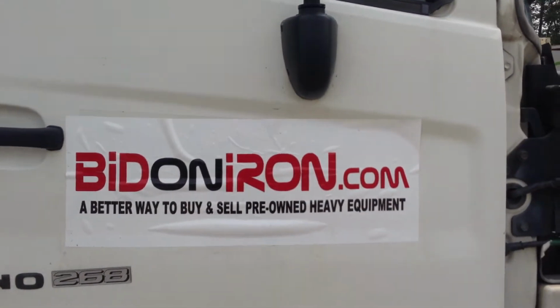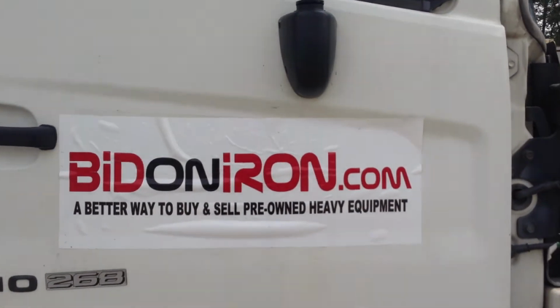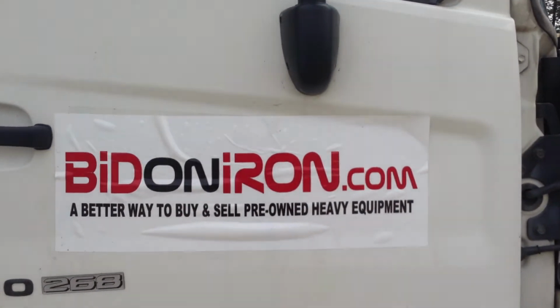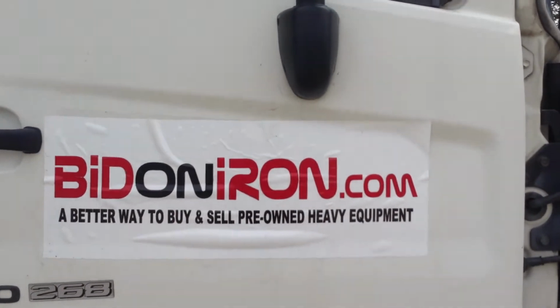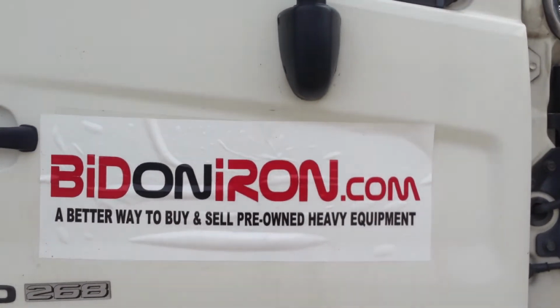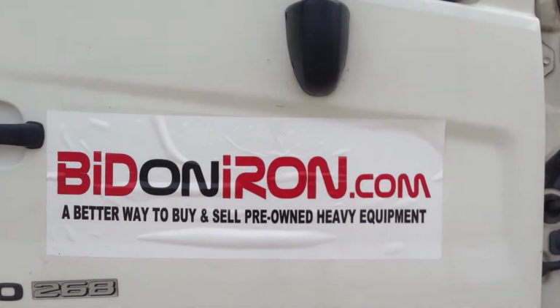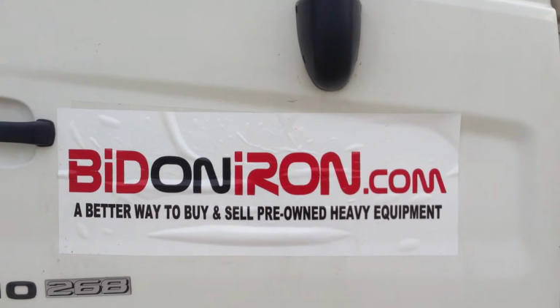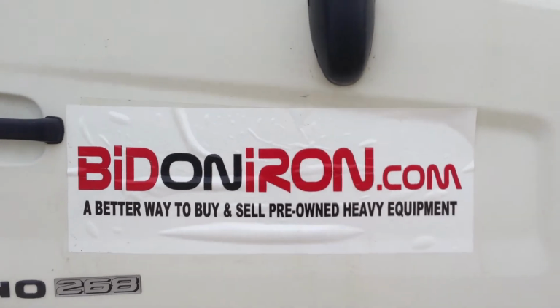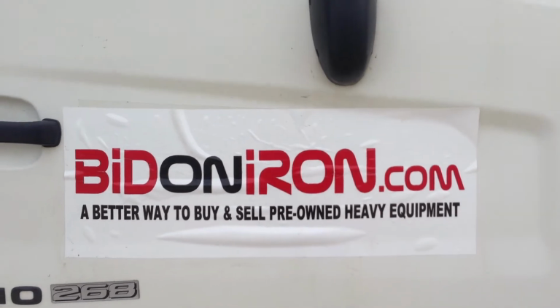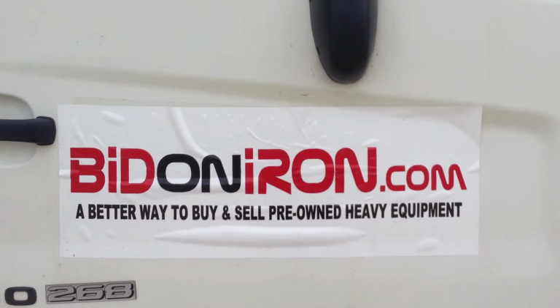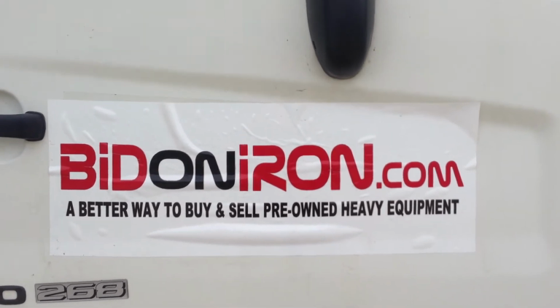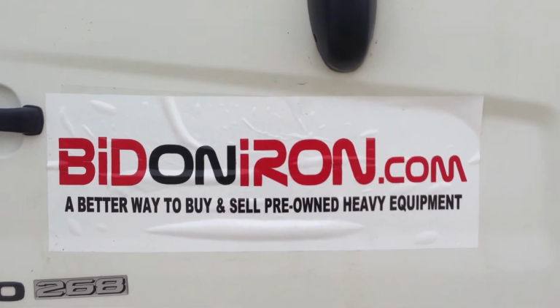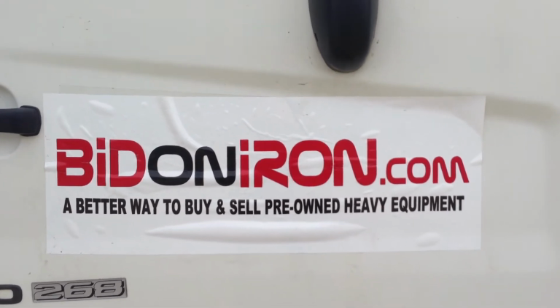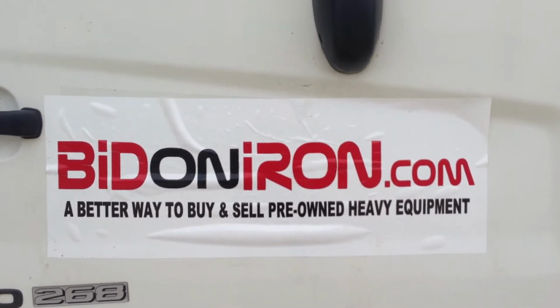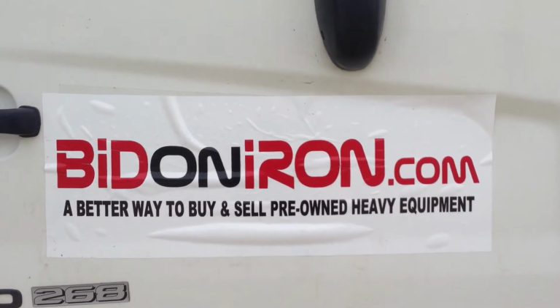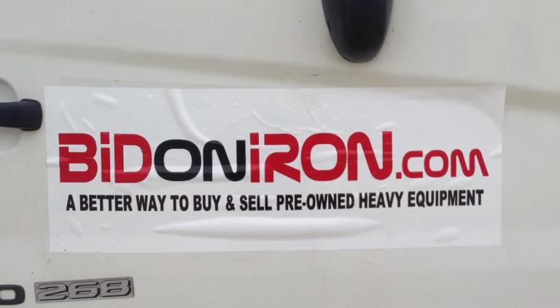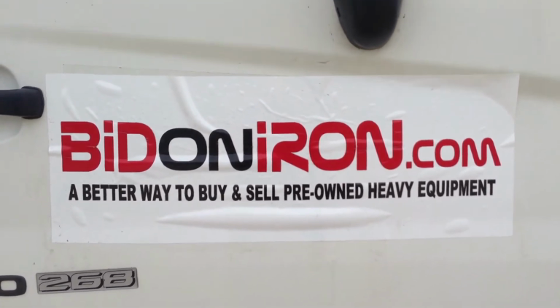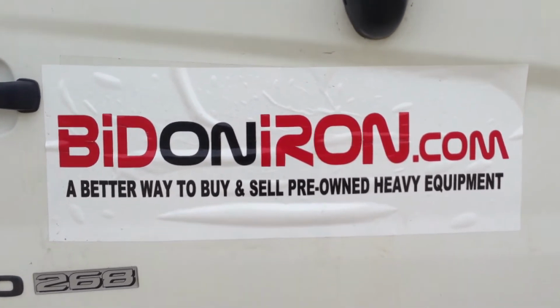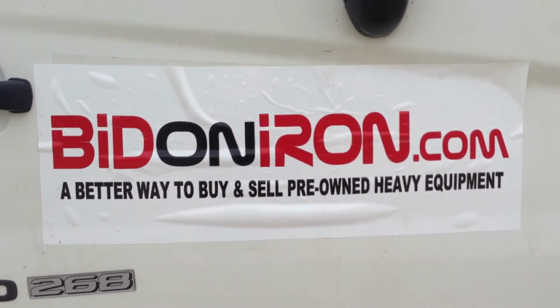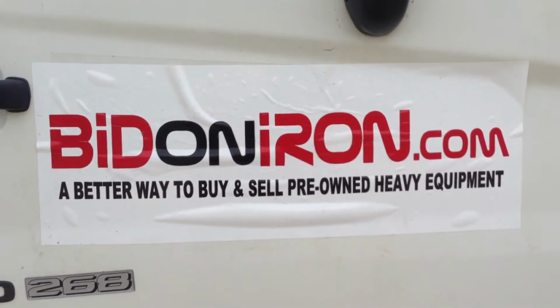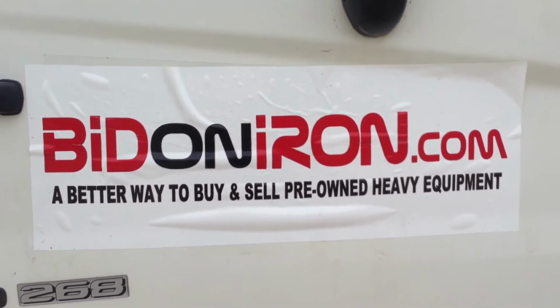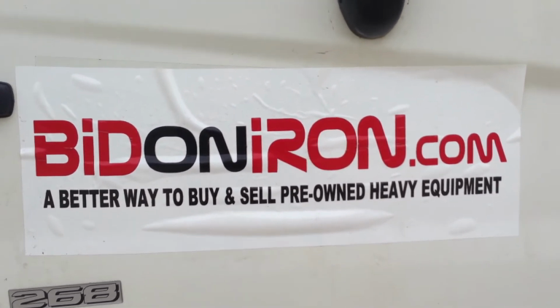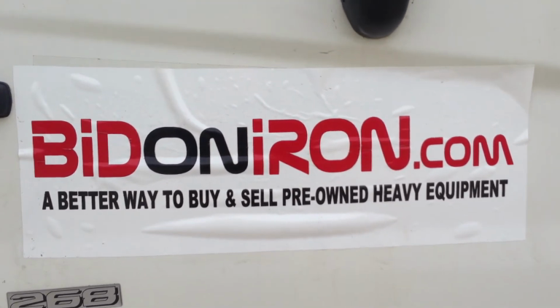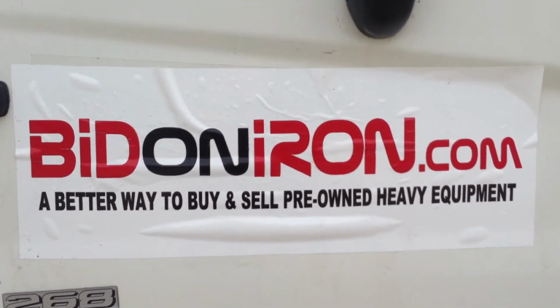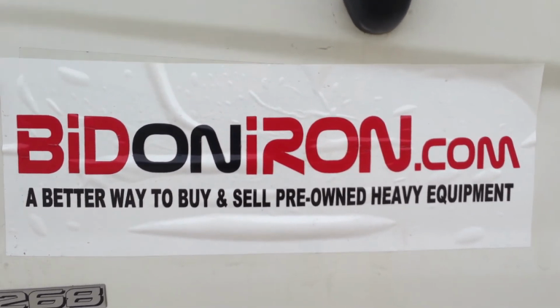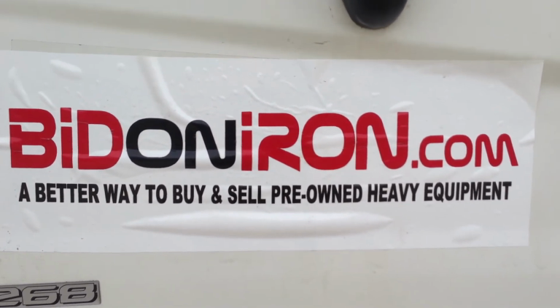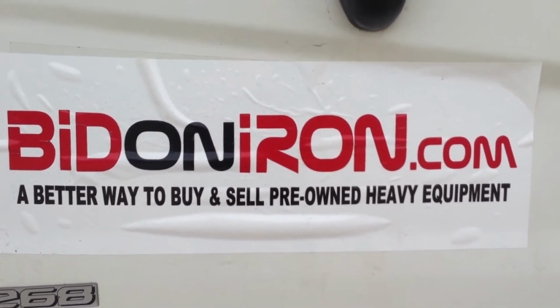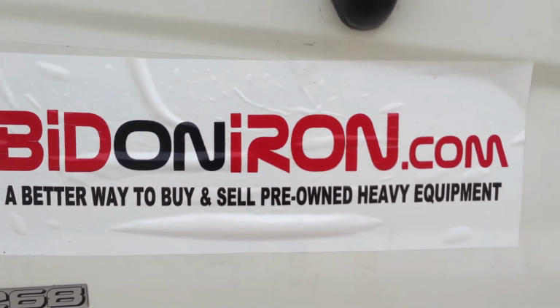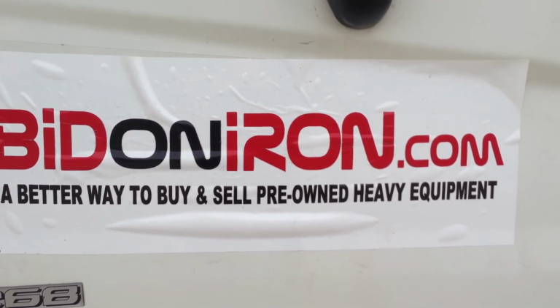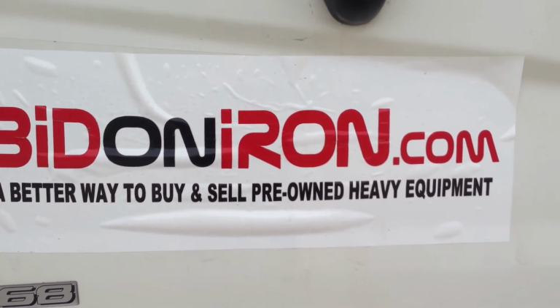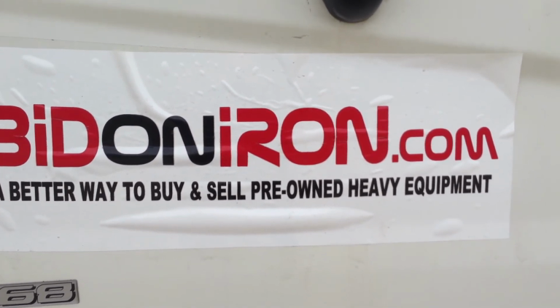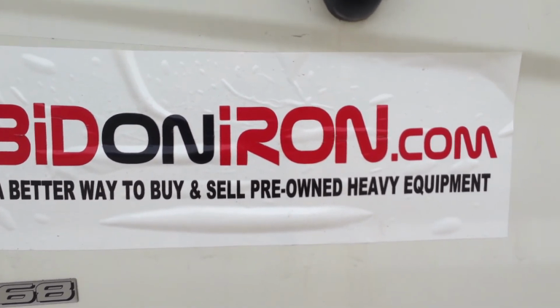And there you have it, another great piece of iron from BitAndIron.com. Thanks for watching, and have a great day.